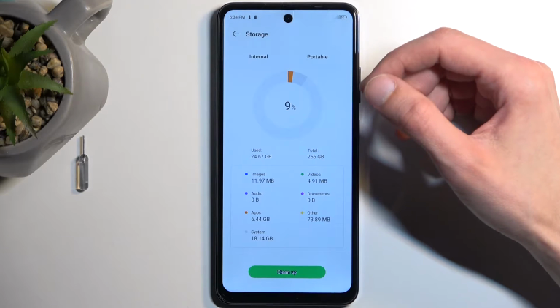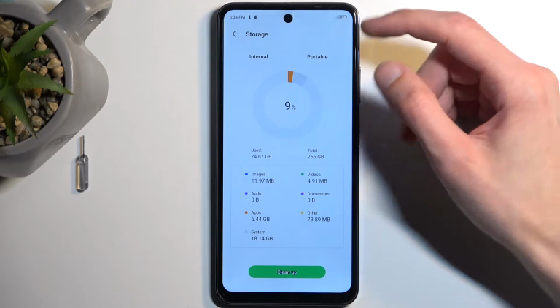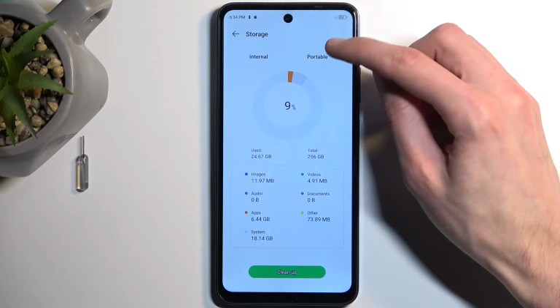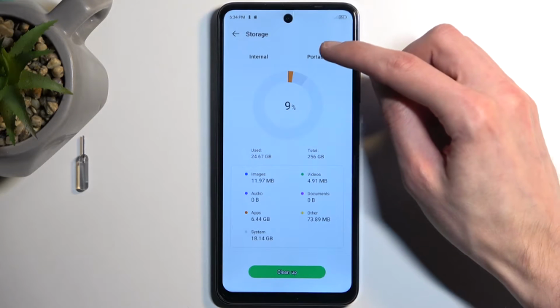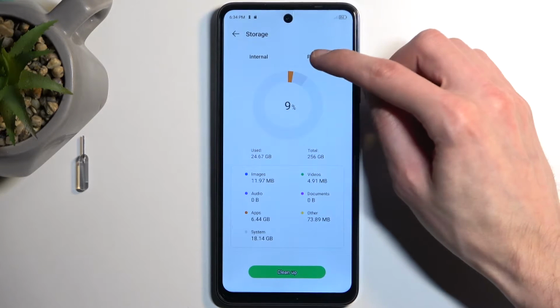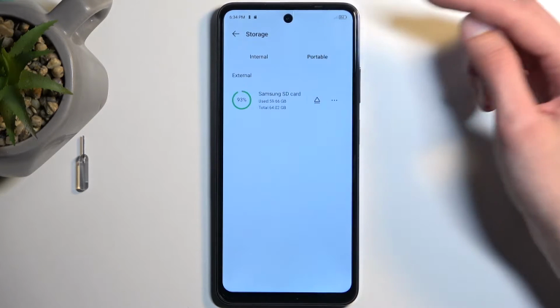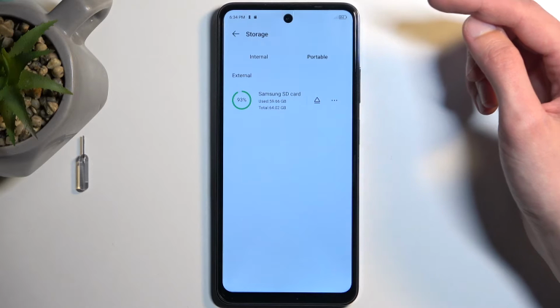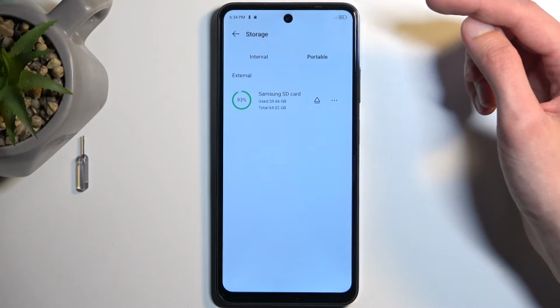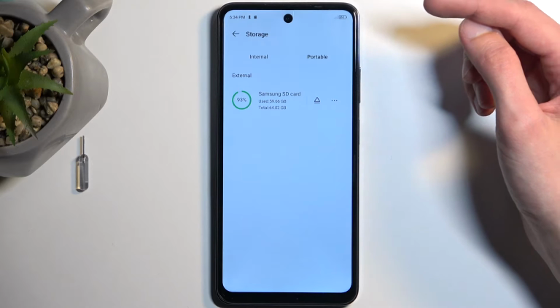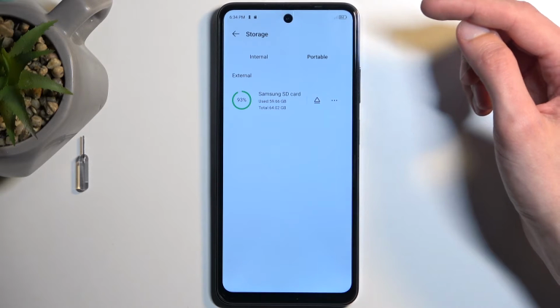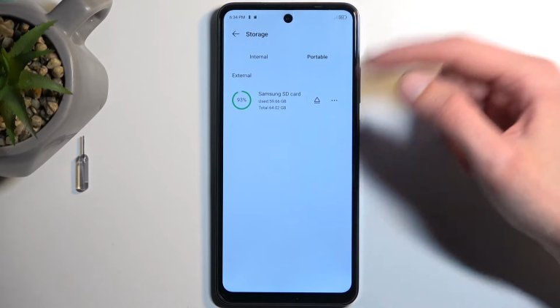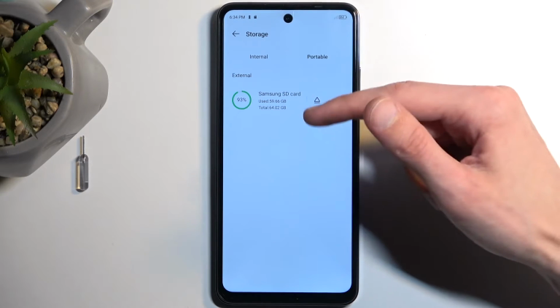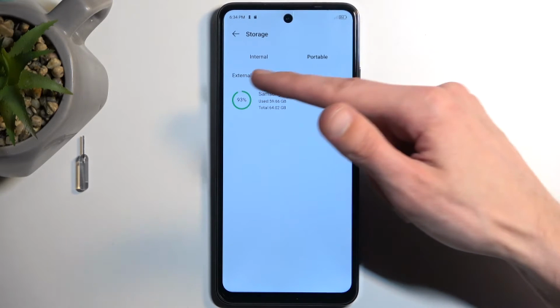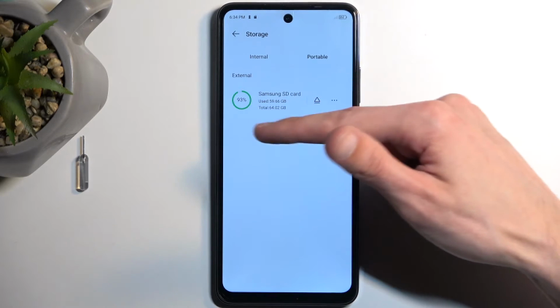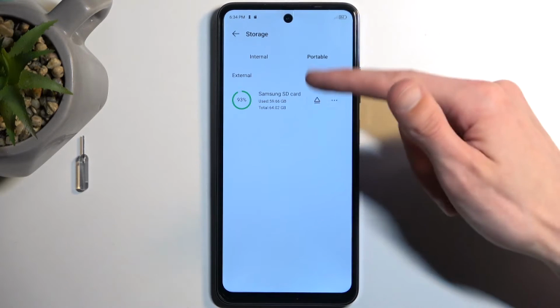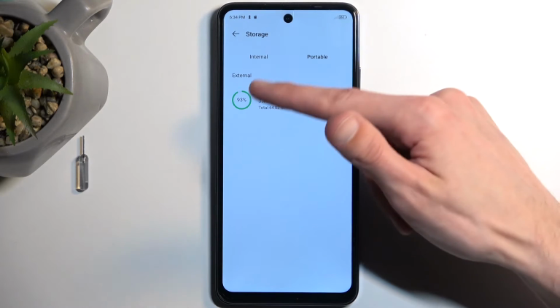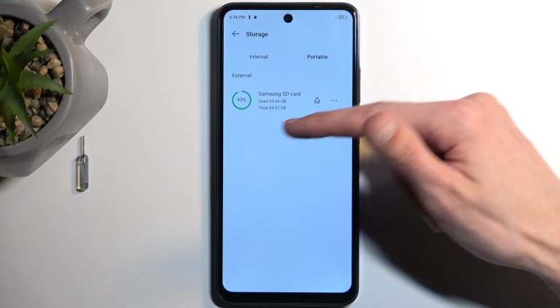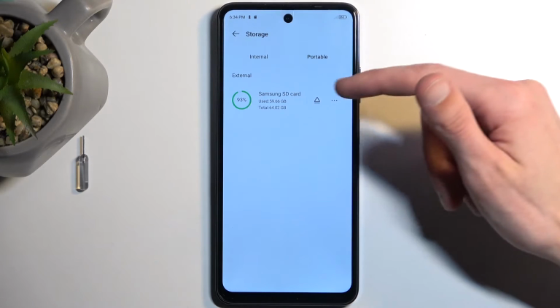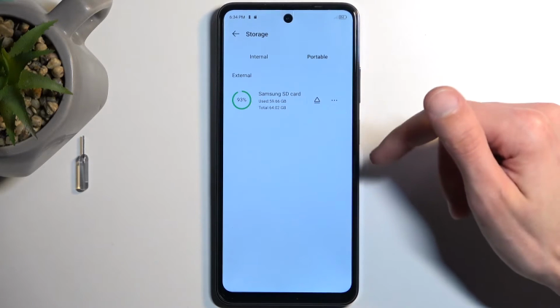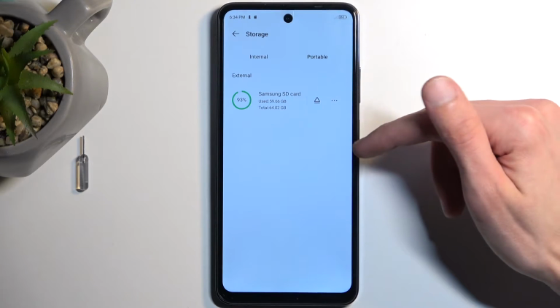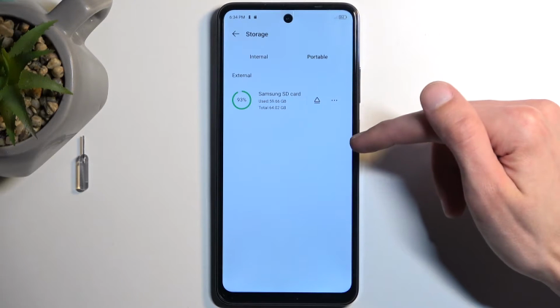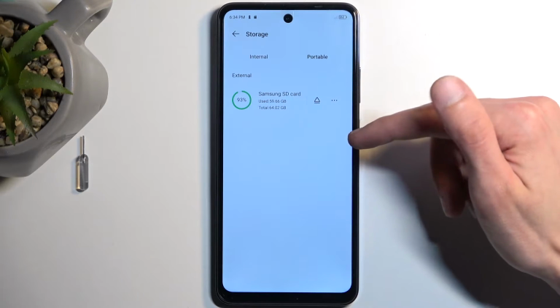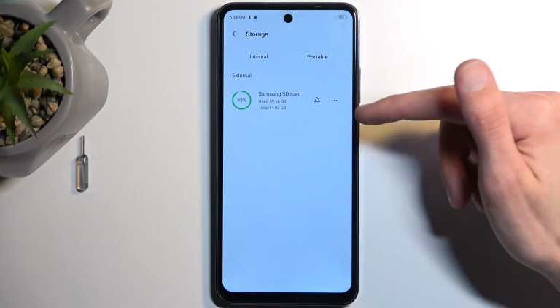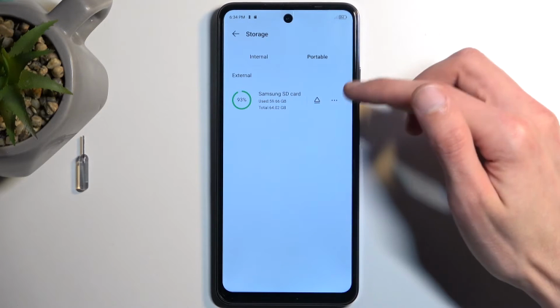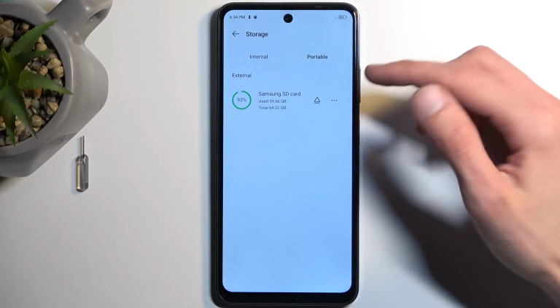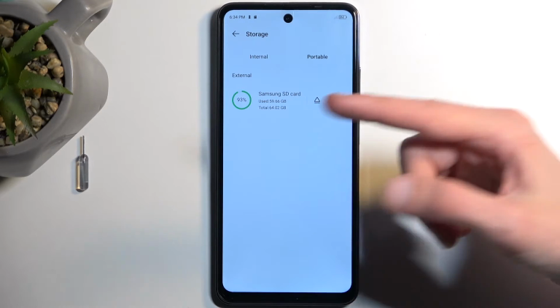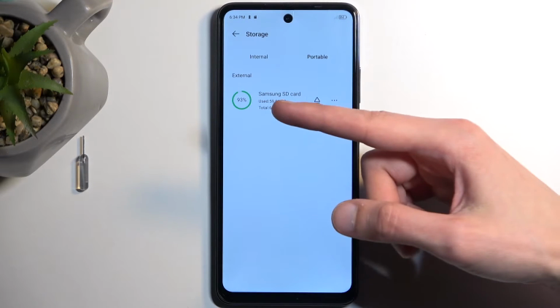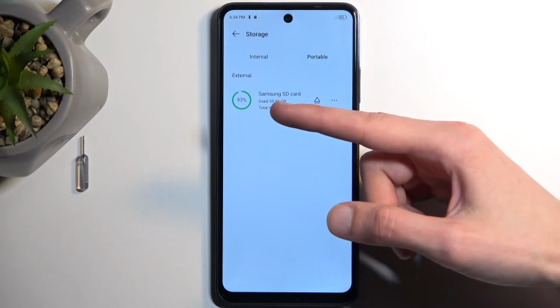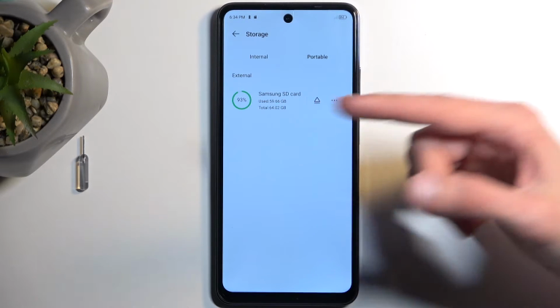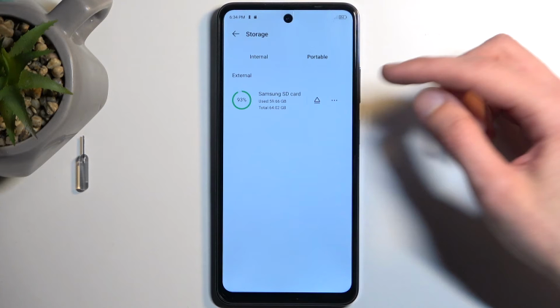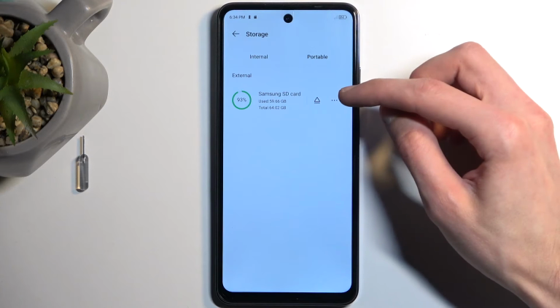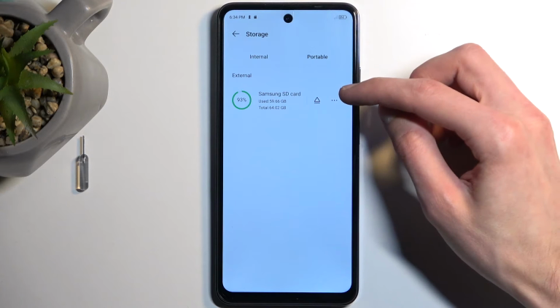Here we're going to navigate to Portable. This will display our SD card that we have in our device. For me it's a Samsung SD card.